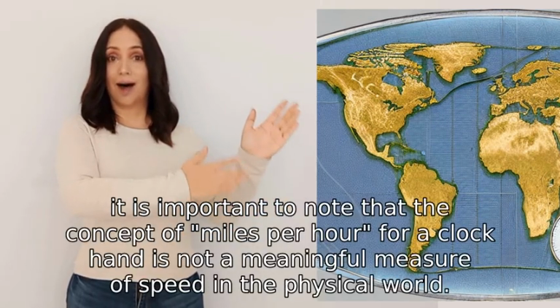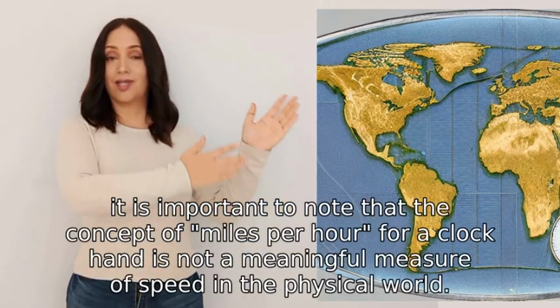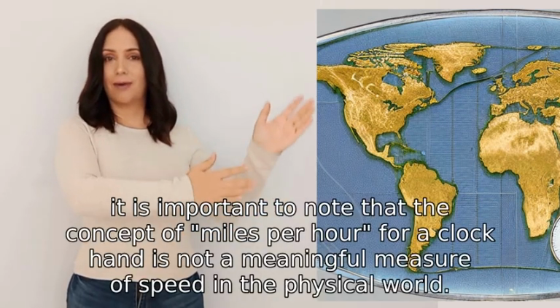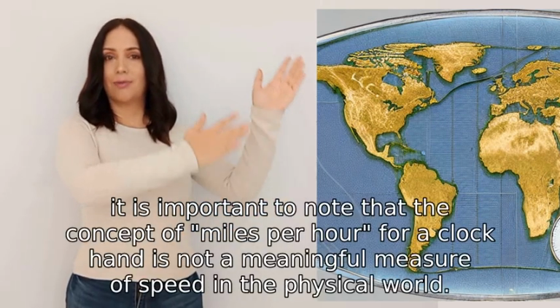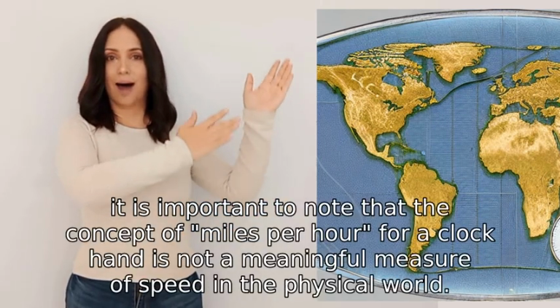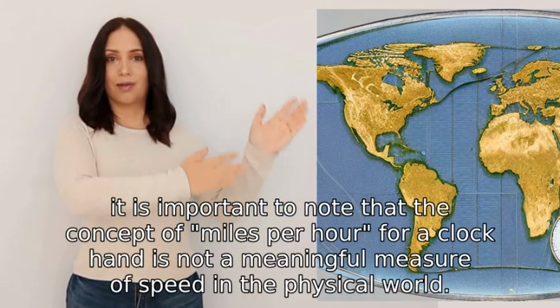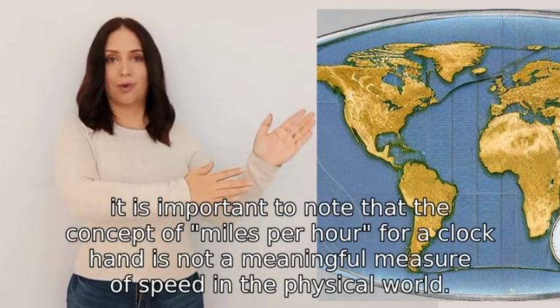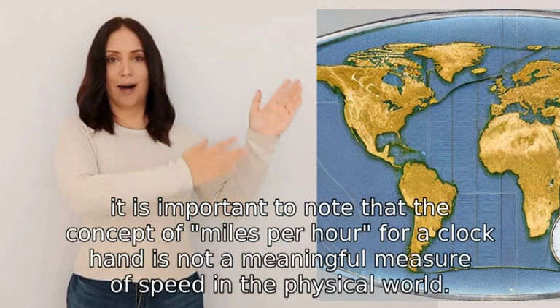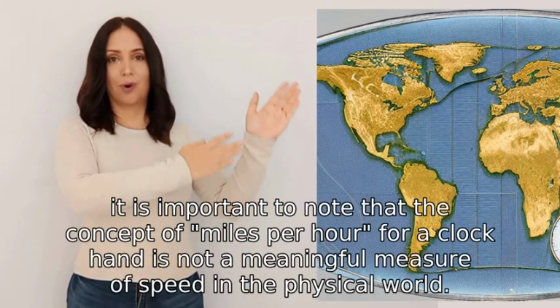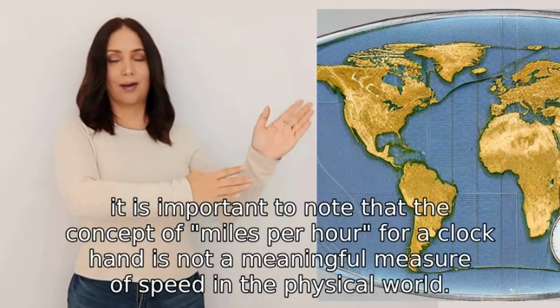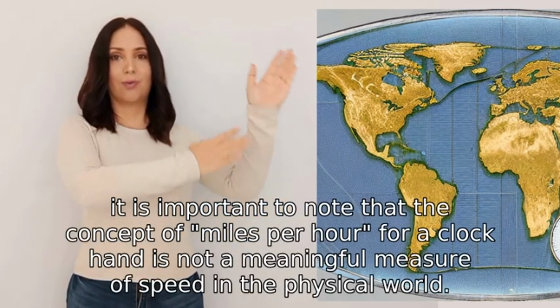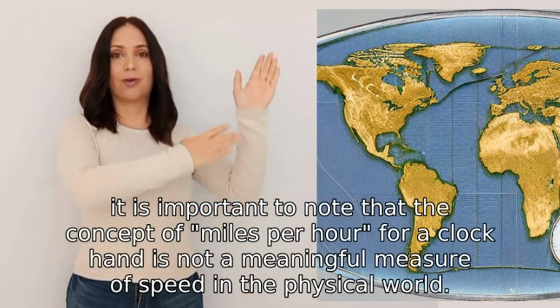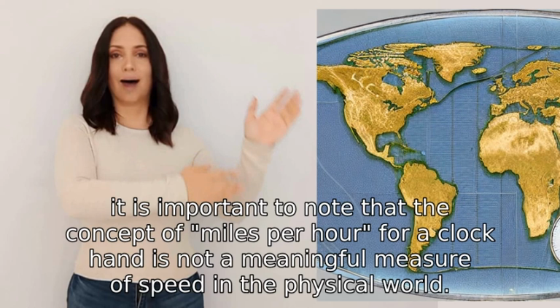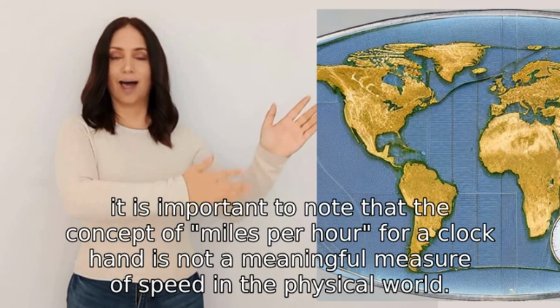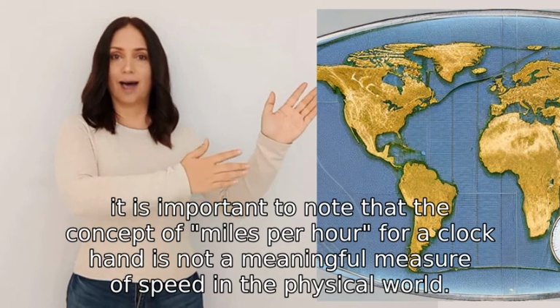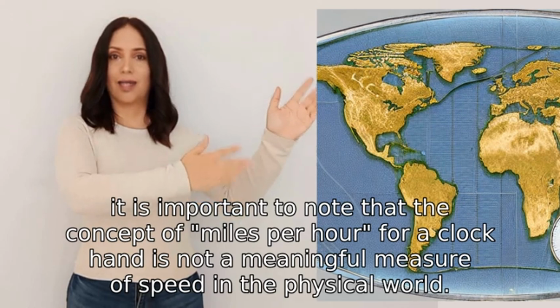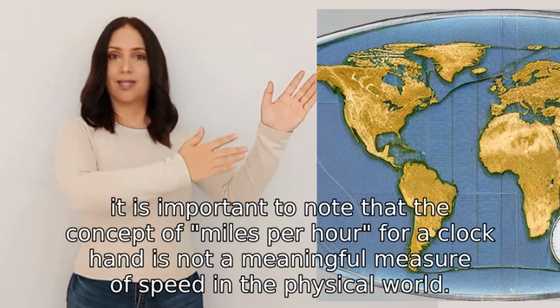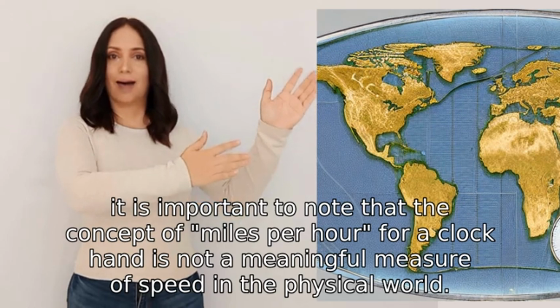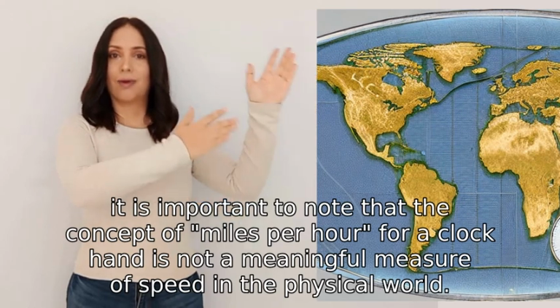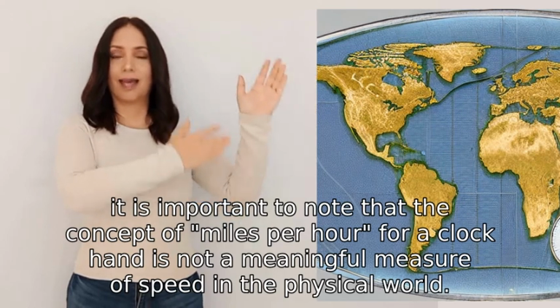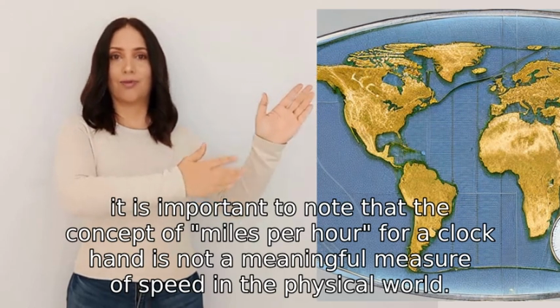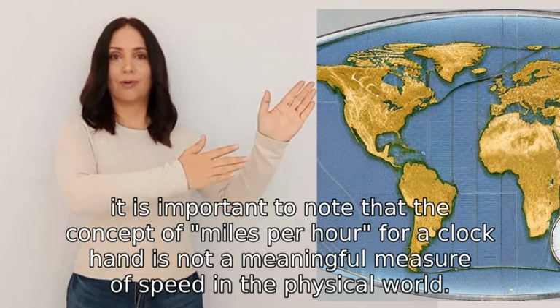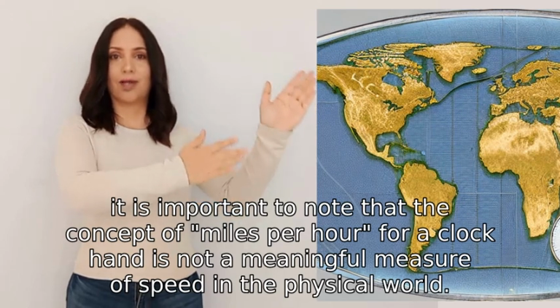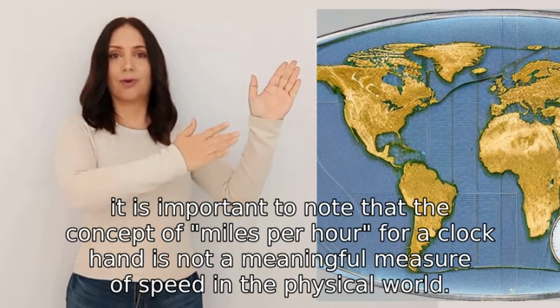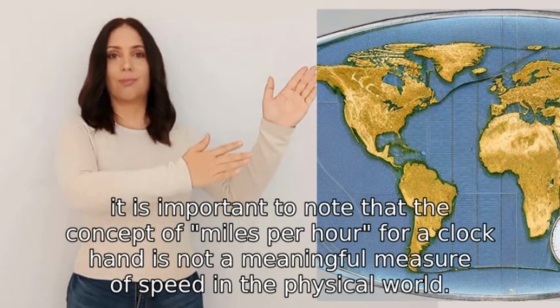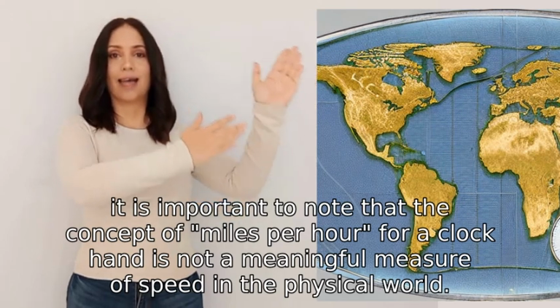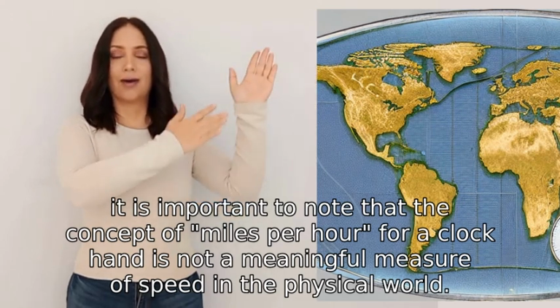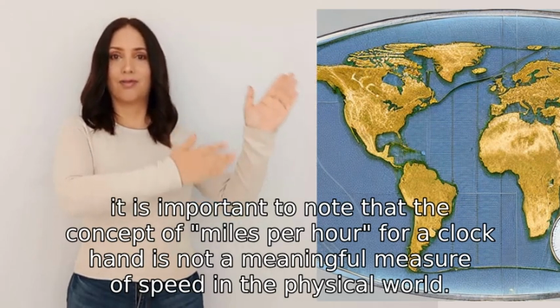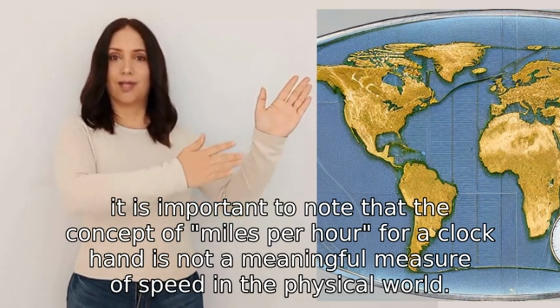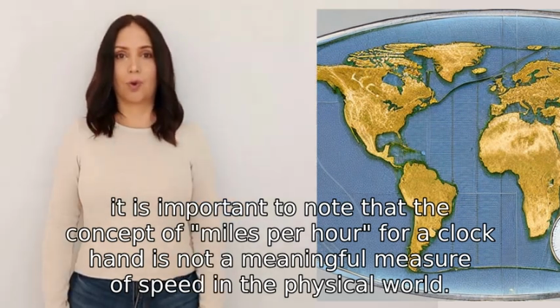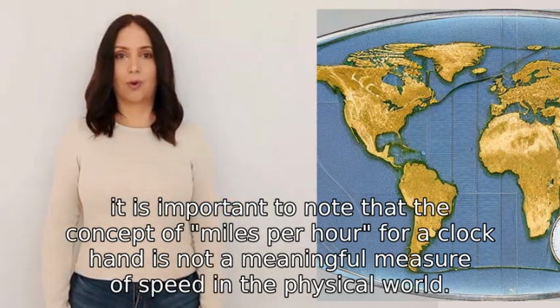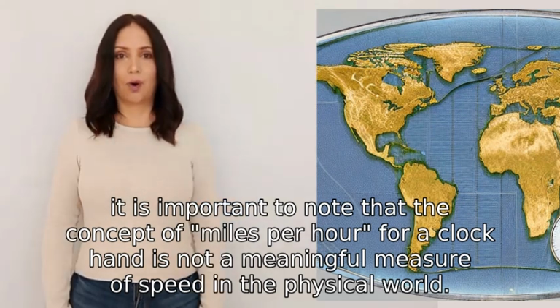However, it is important to note that the concept of miles per hour for a clock hand is not a meaningful measure of speed in the physical world.